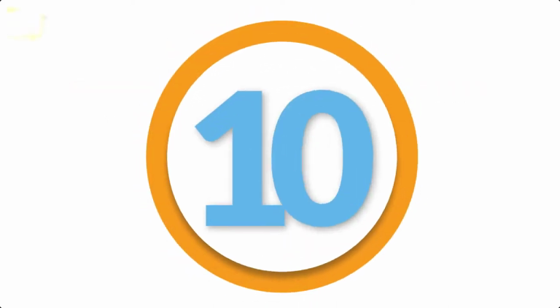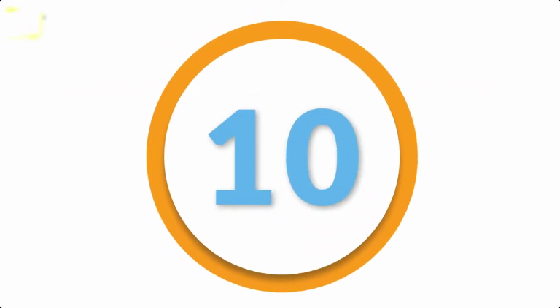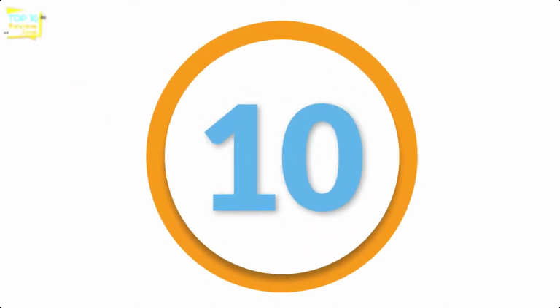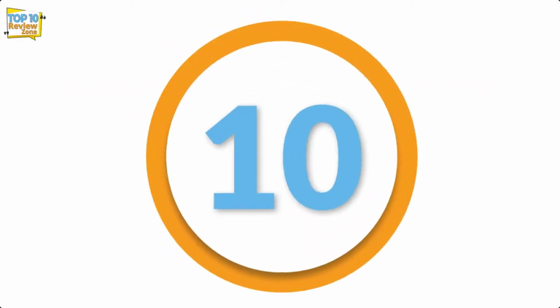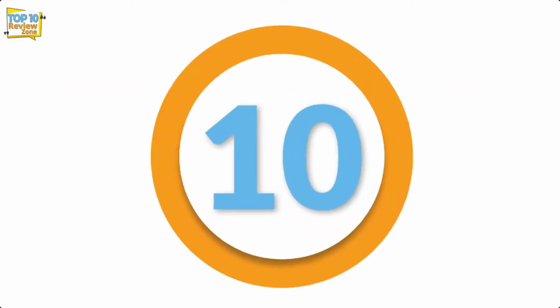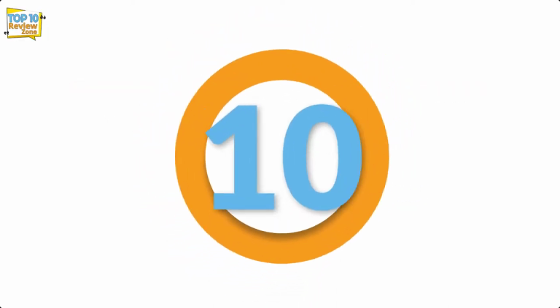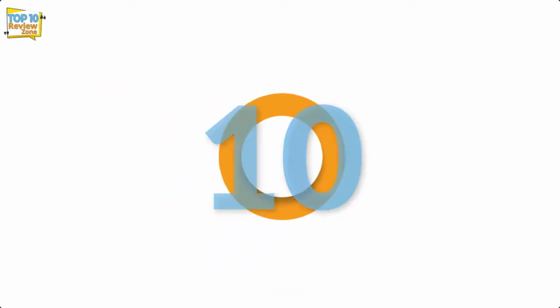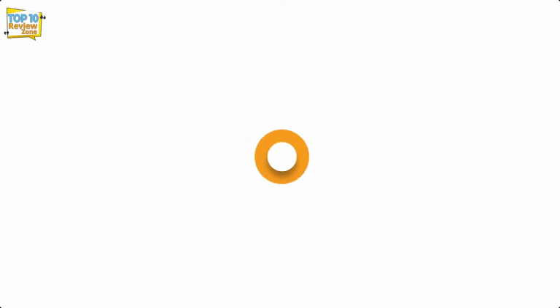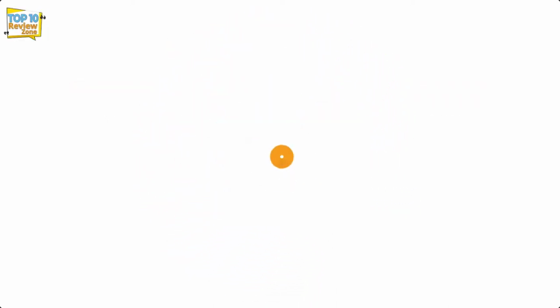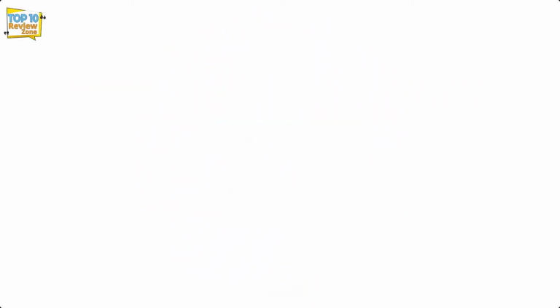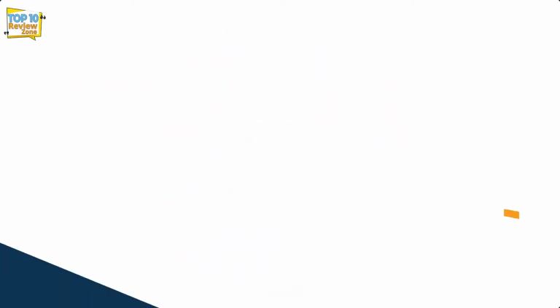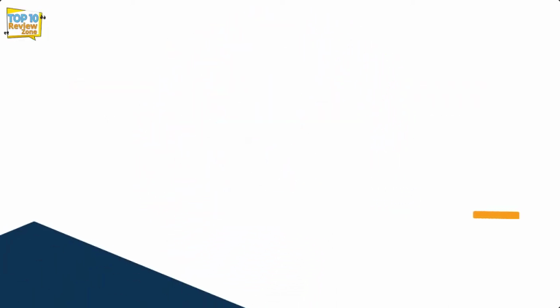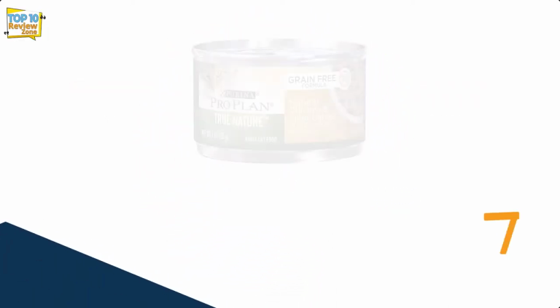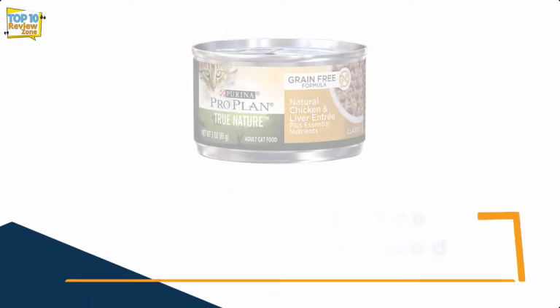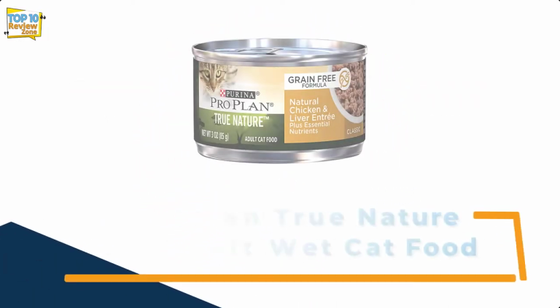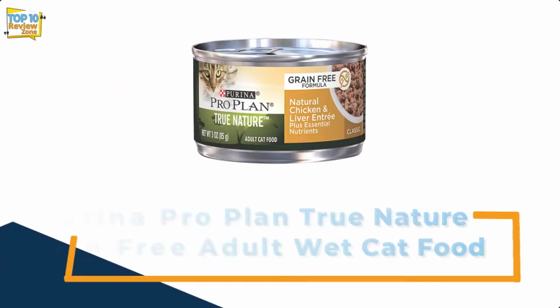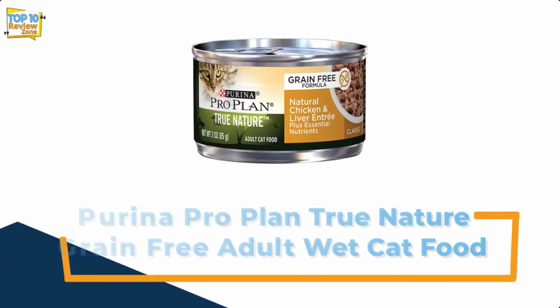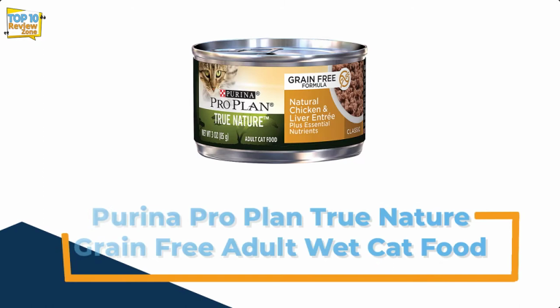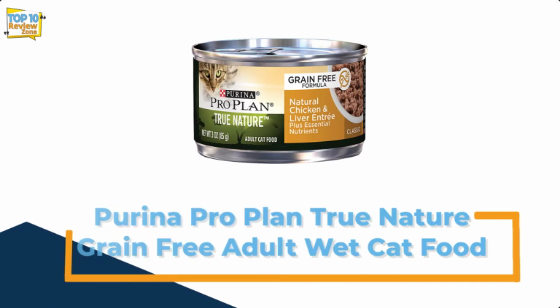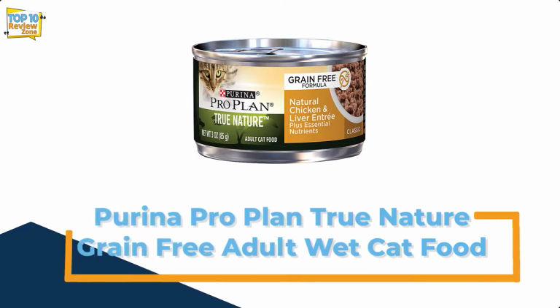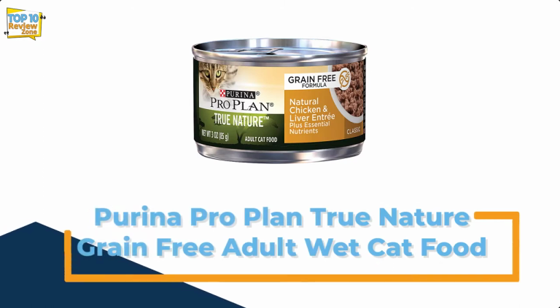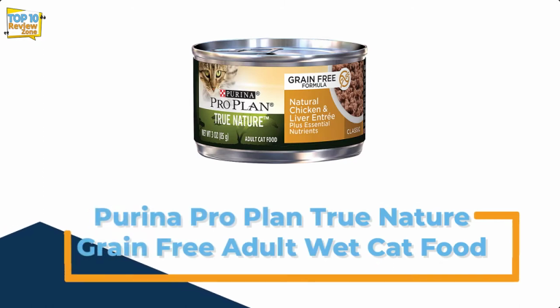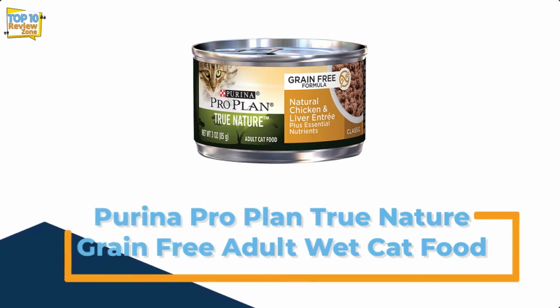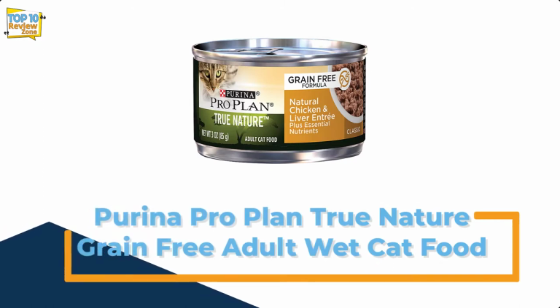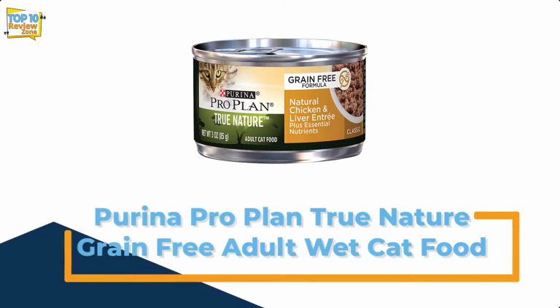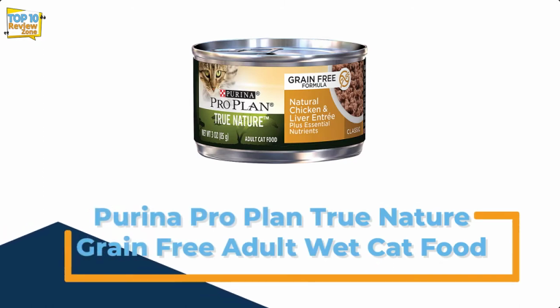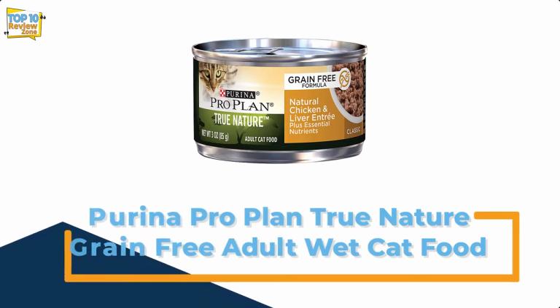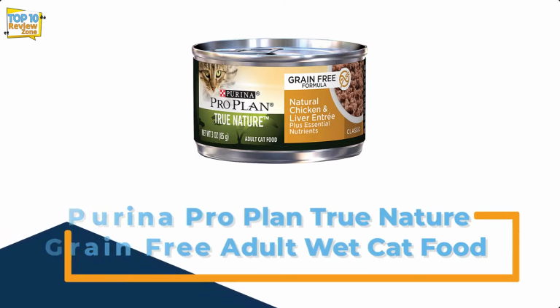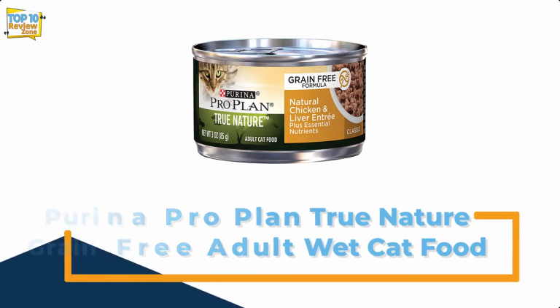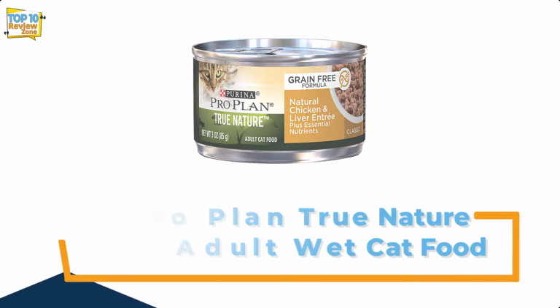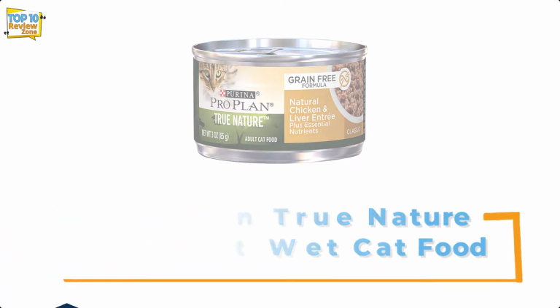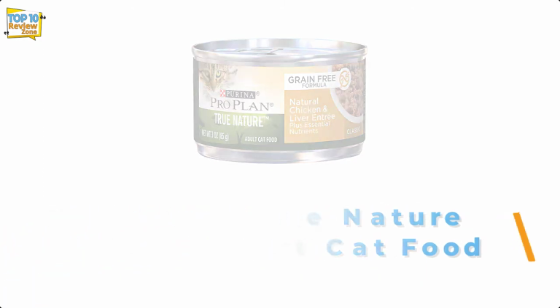Number 10: Purina Pro Plan True Nature Grain-Free Adult Wet Cat Food.